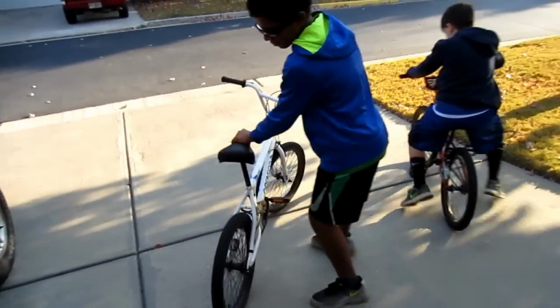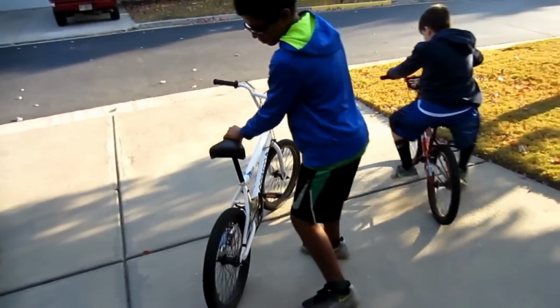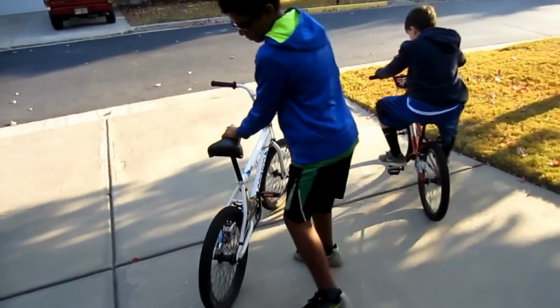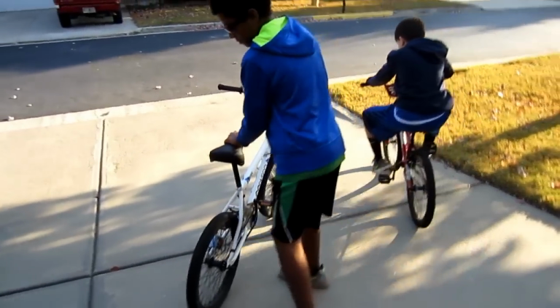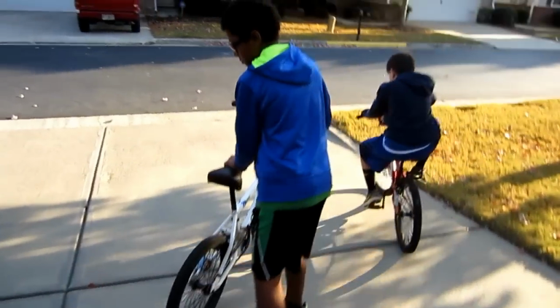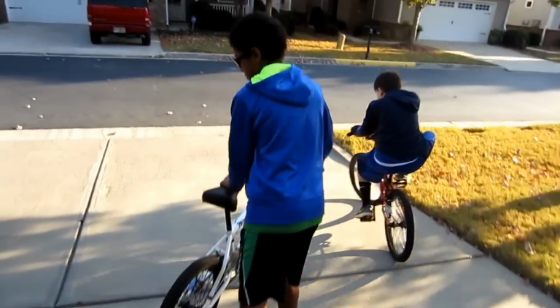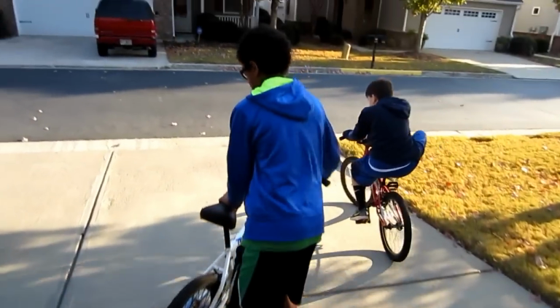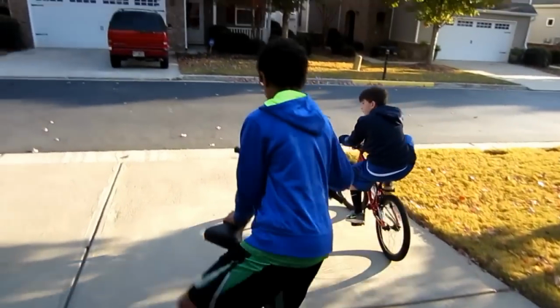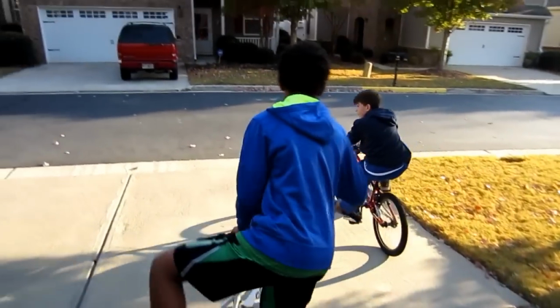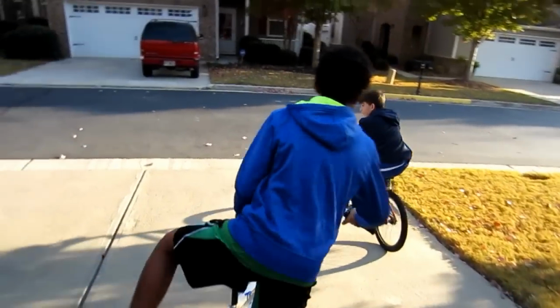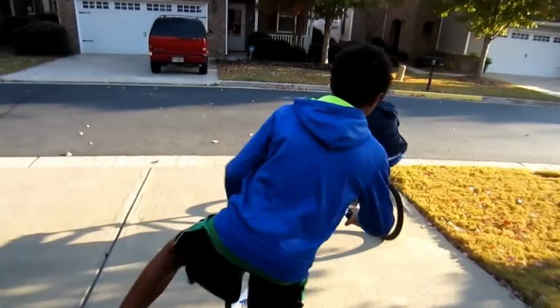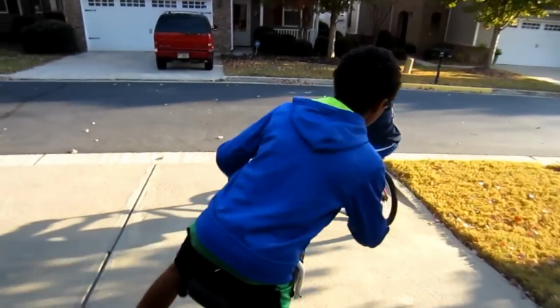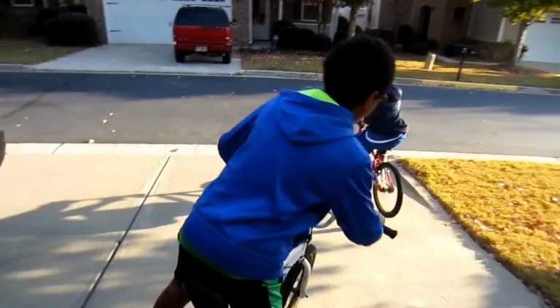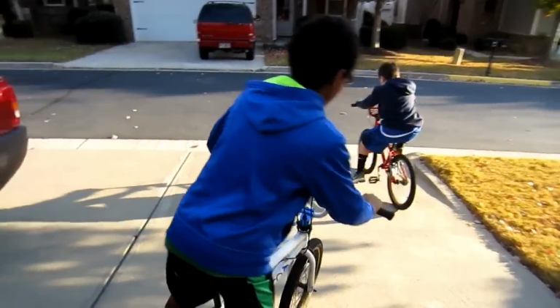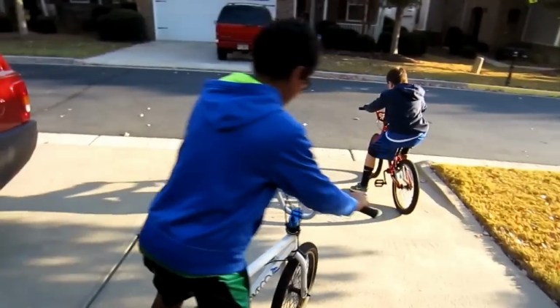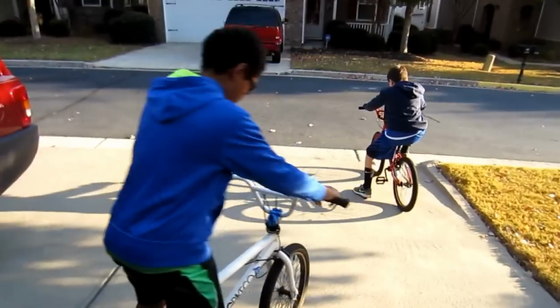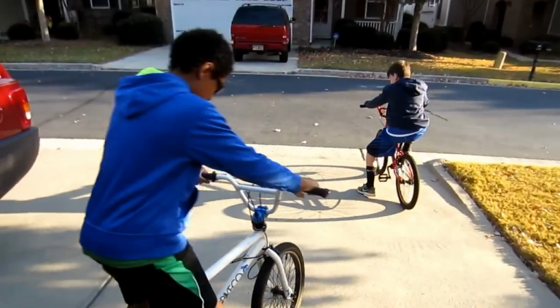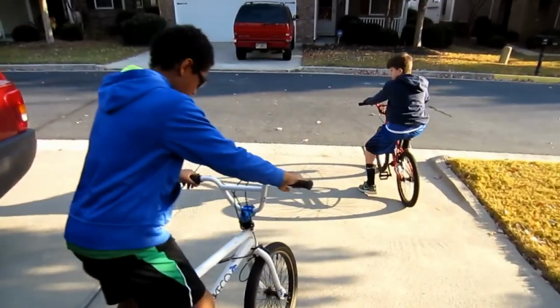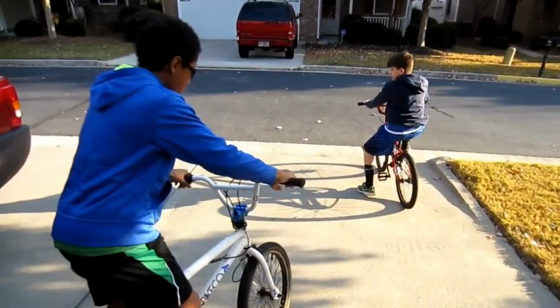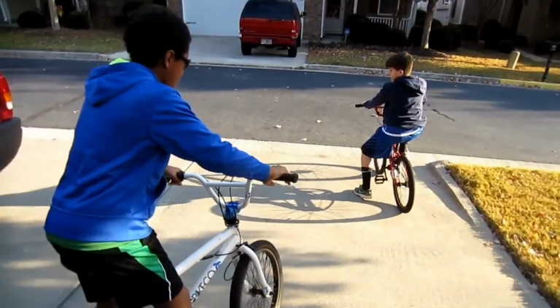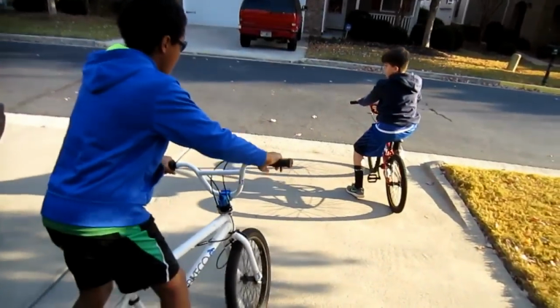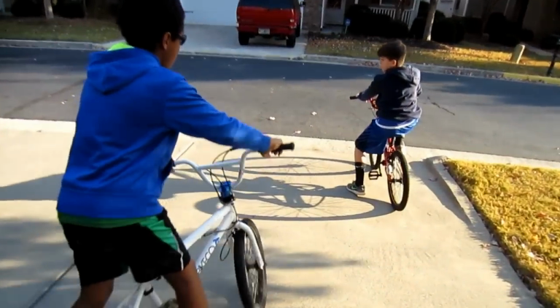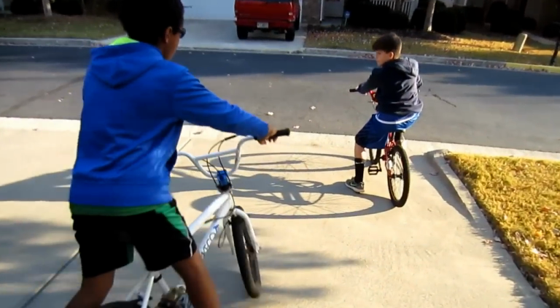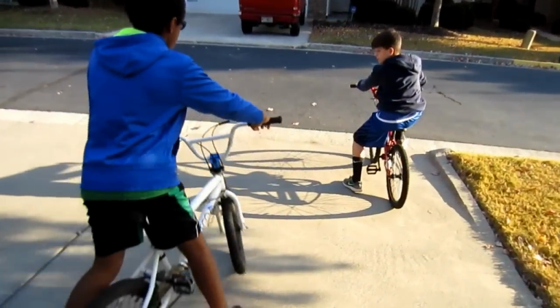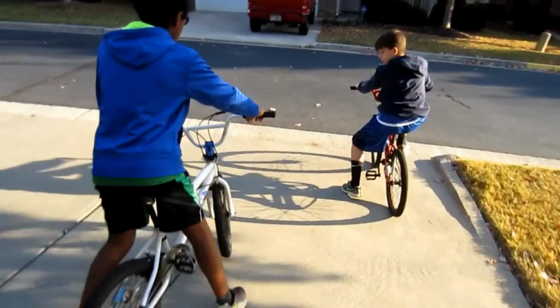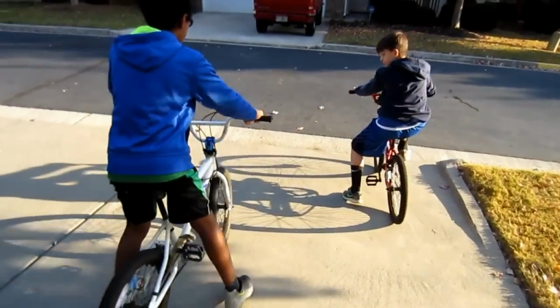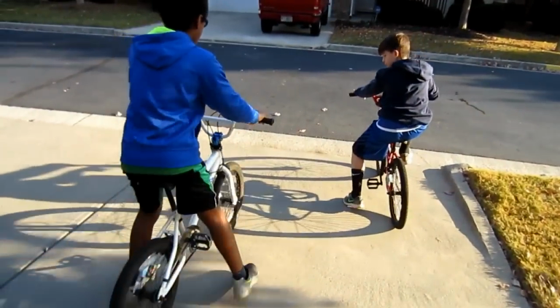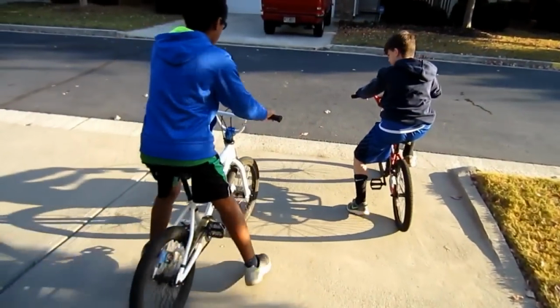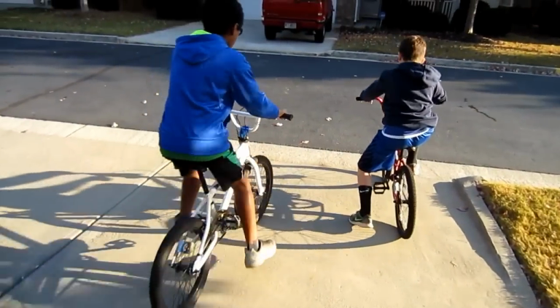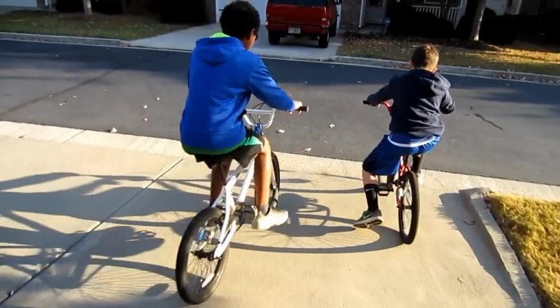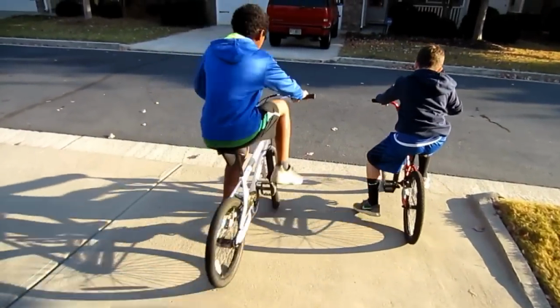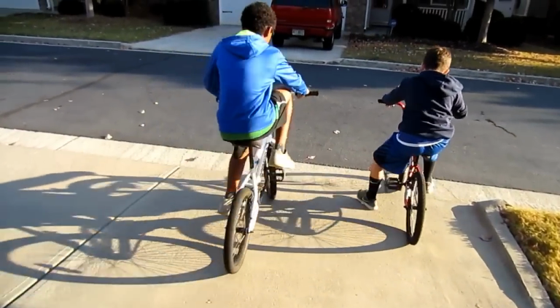Go together, Colin, go together! Both you guys get on the road together — pull it out like you're on the highway!